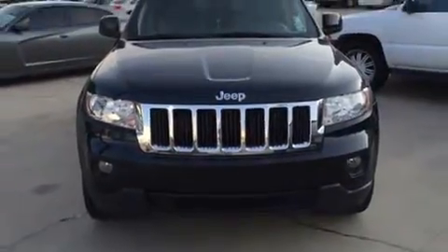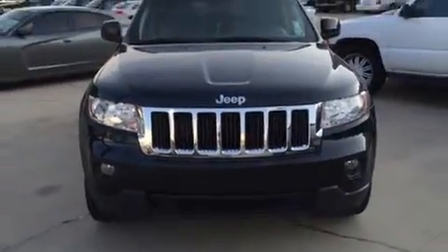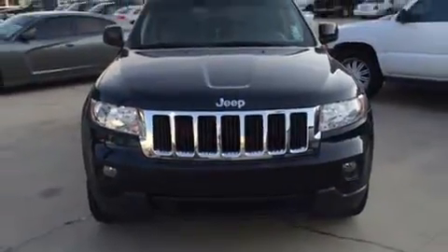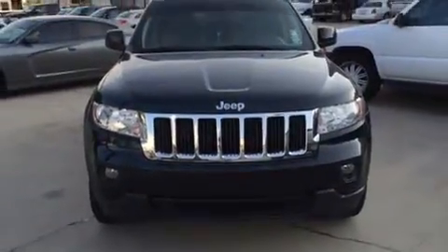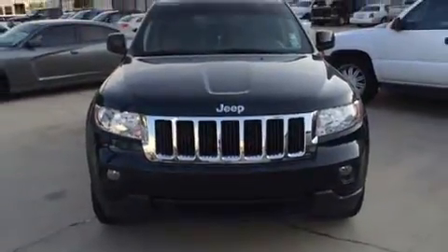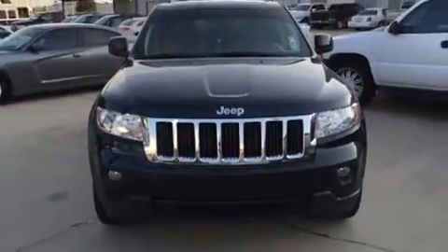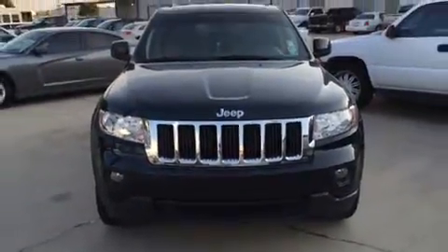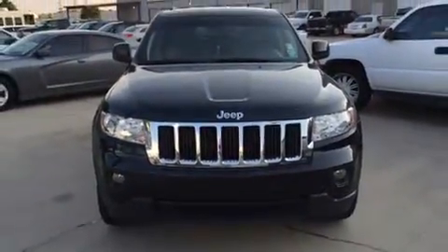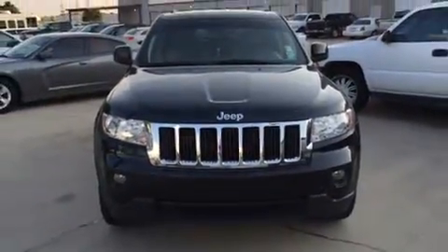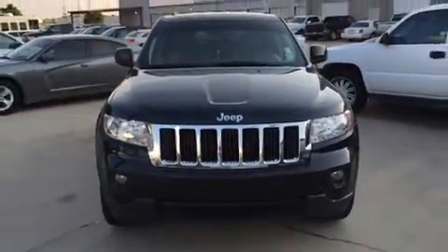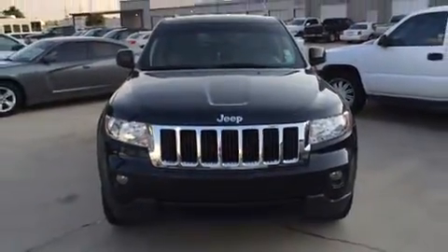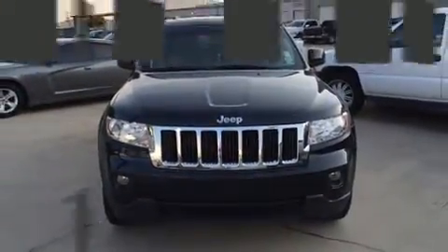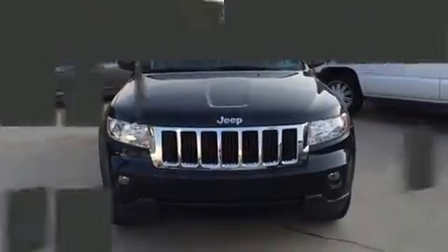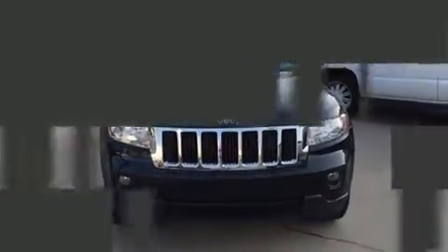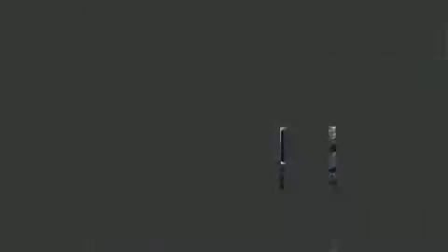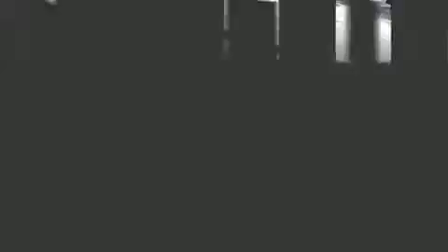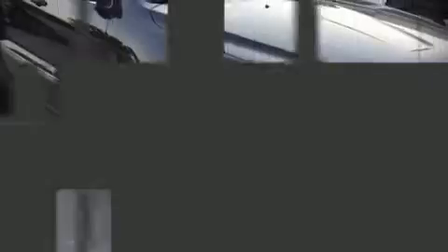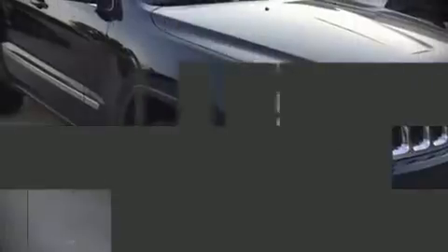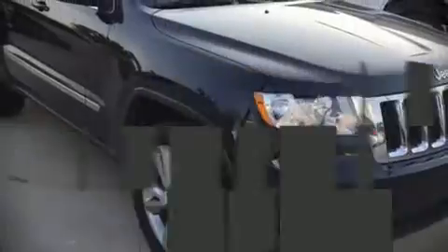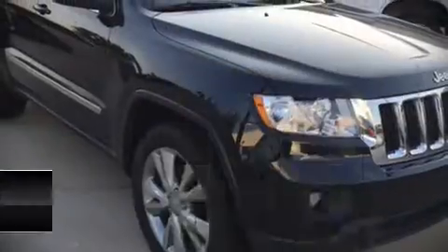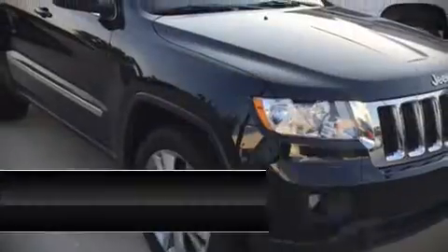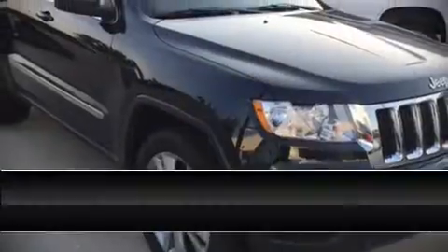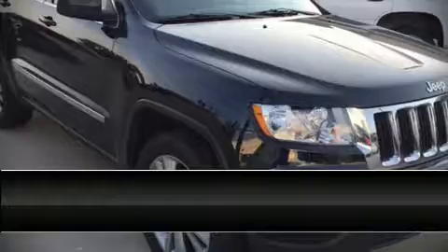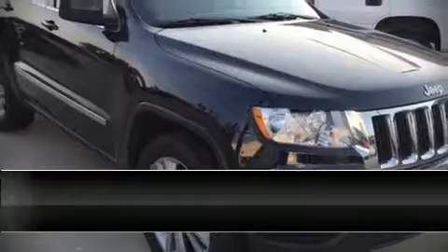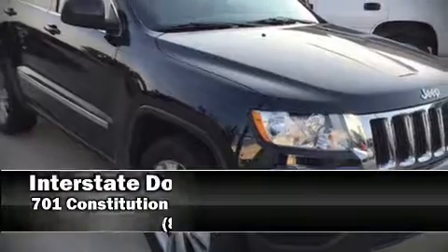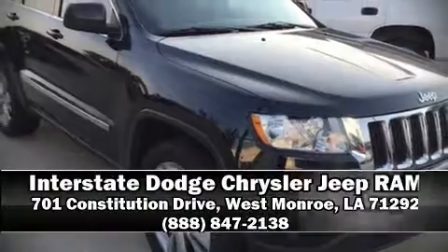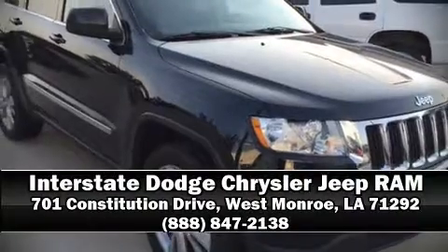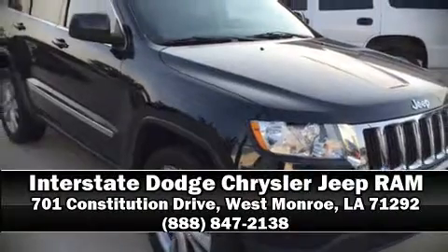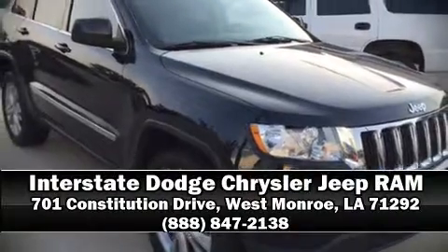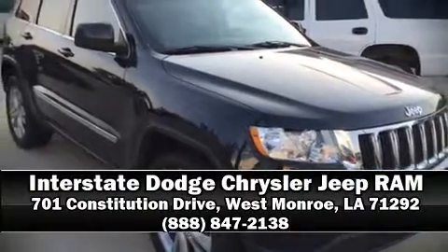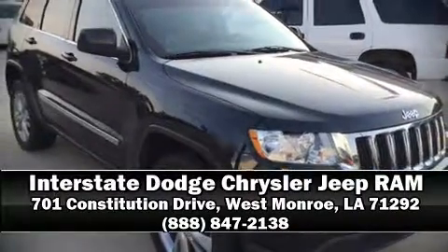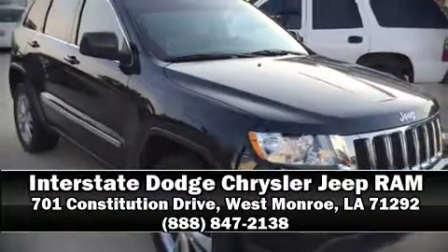You can be assured that you and your passengers will experience top-tier protection. Stop by our dealership or give us a call for more information.